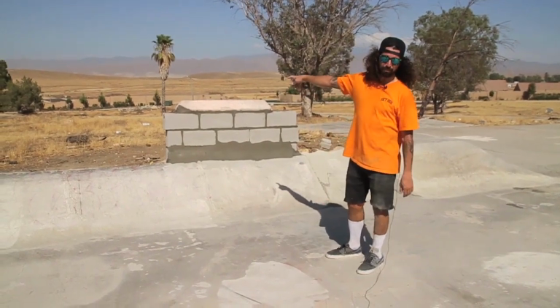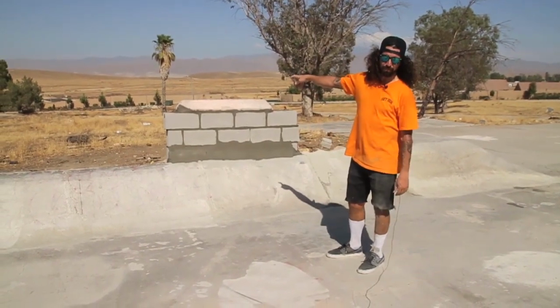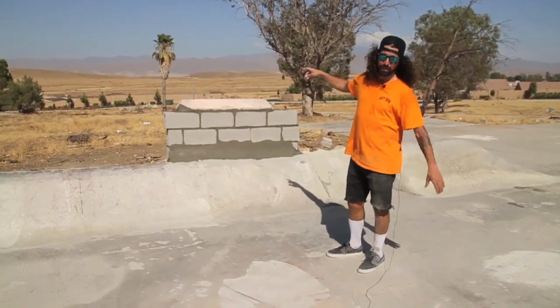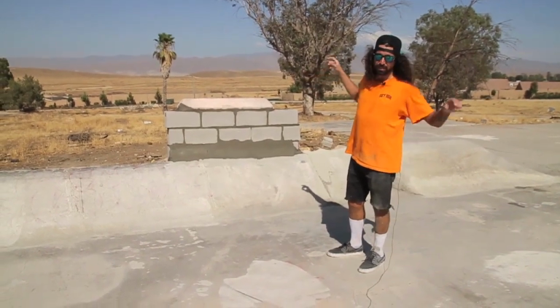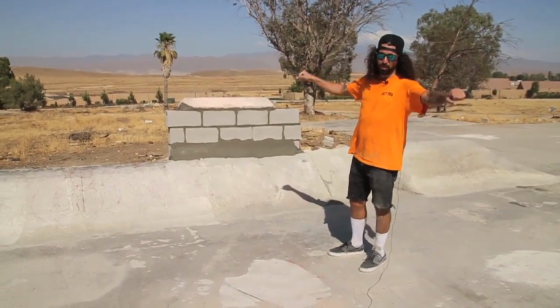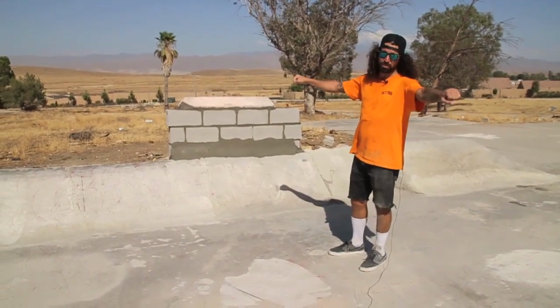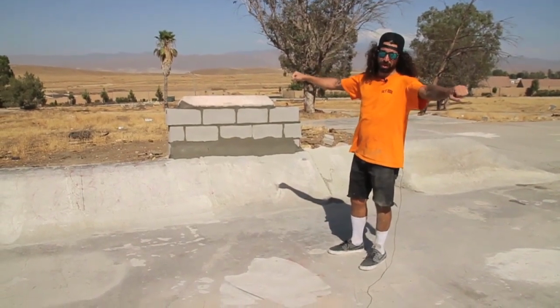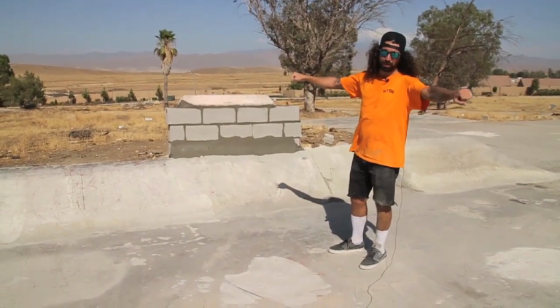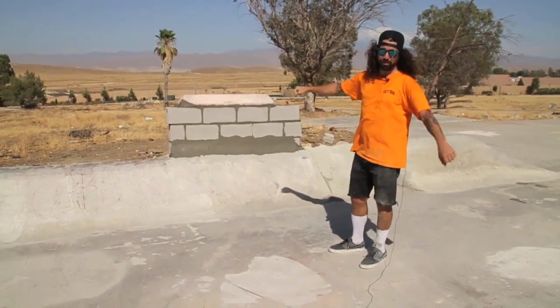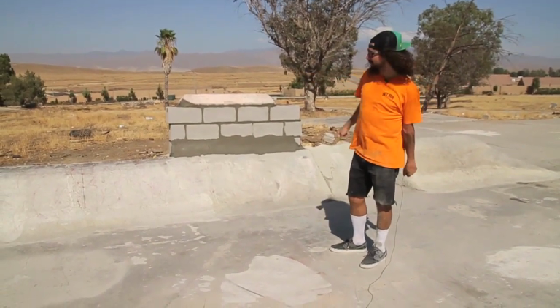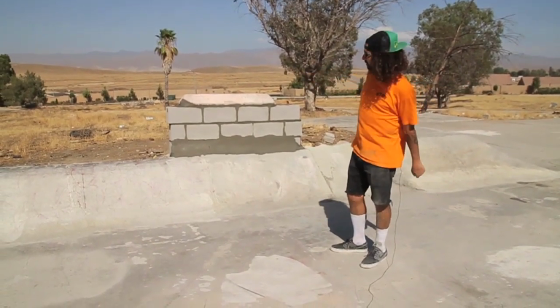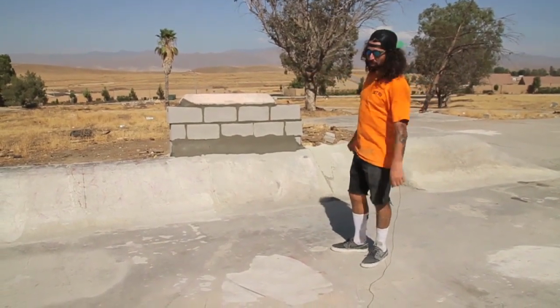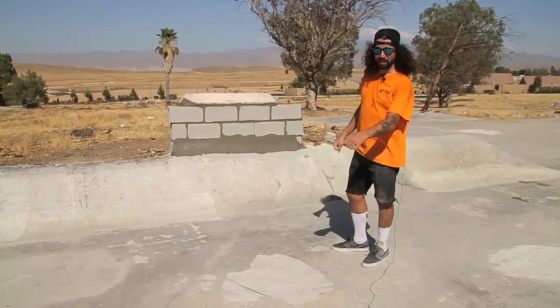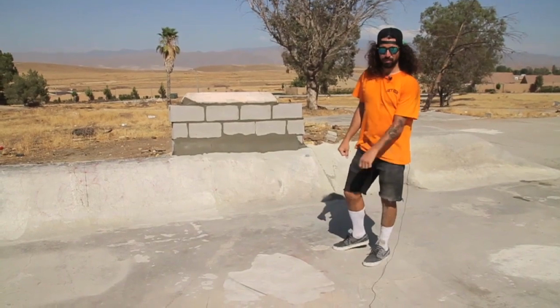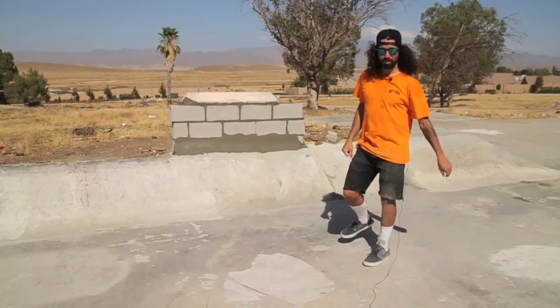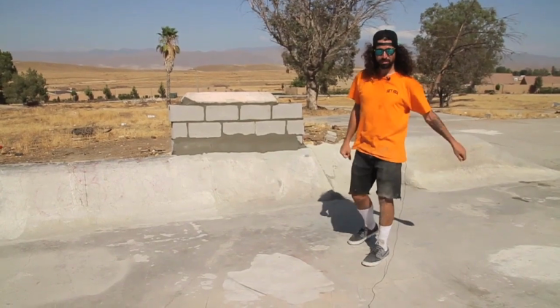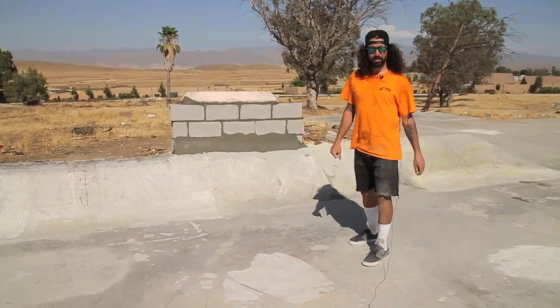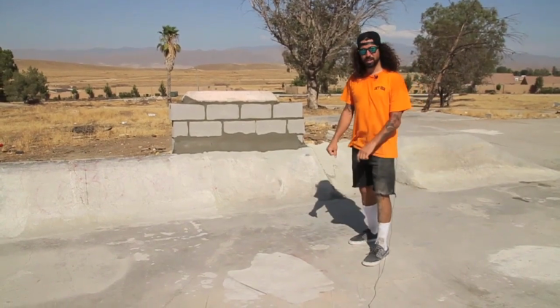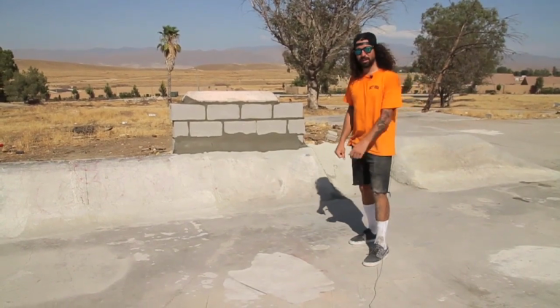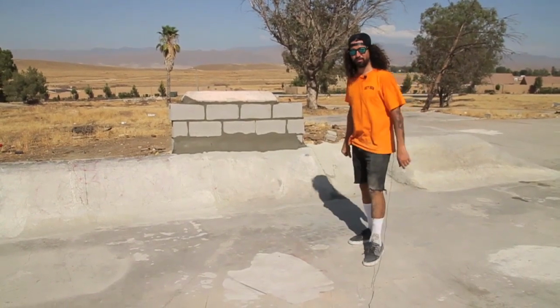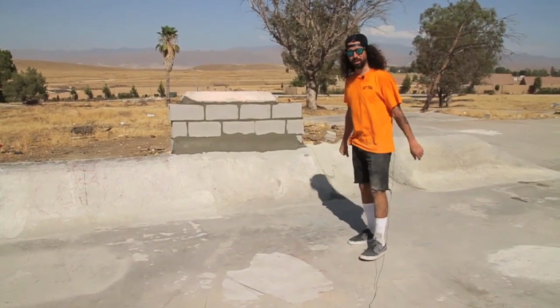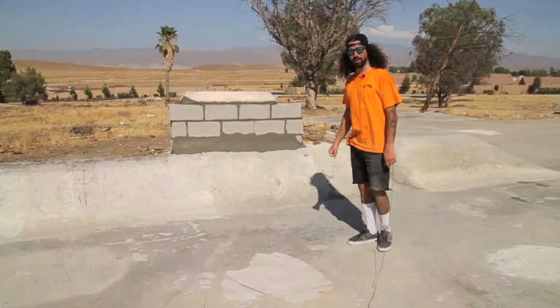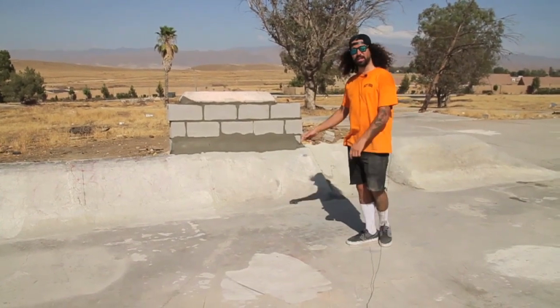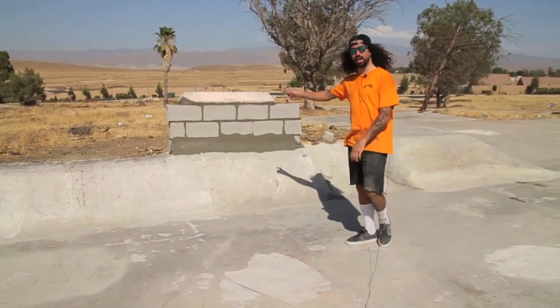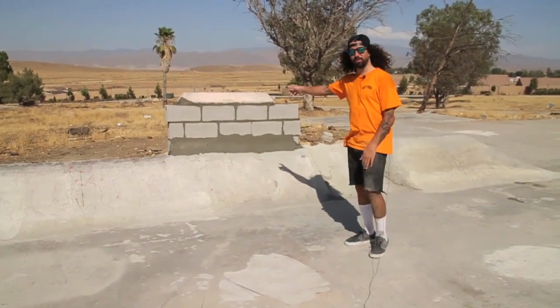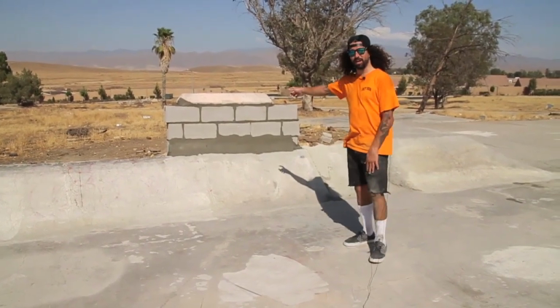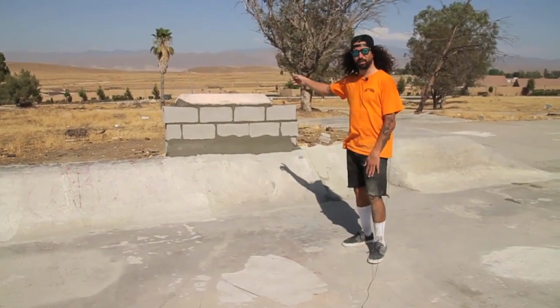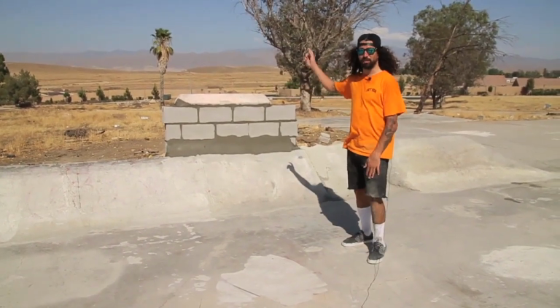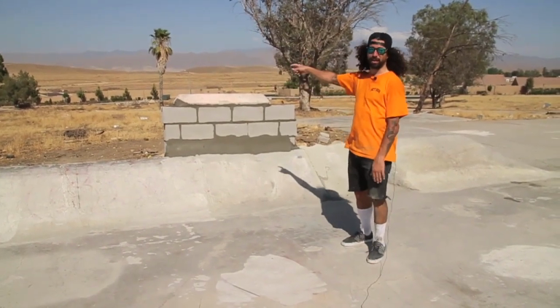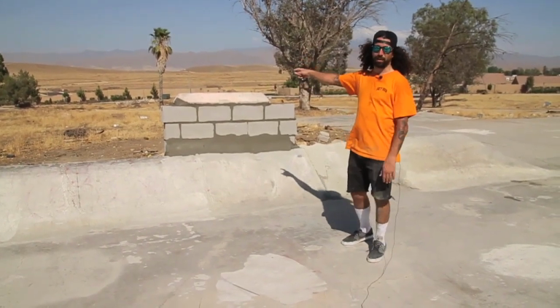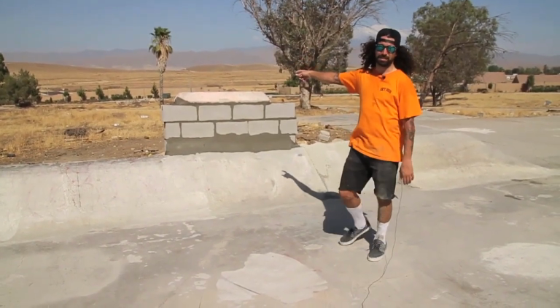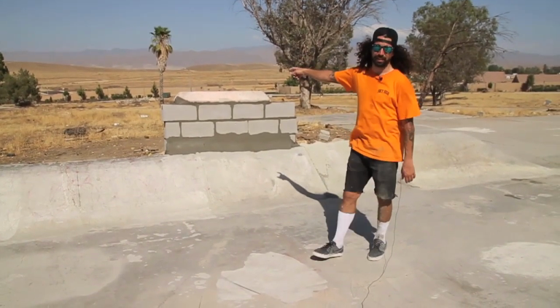There you have it — this is a cinder block wall with a curb on top. Super strong, super skatable, it's gonna be a lot of fun. We're gonna let it dry overnight and come back and ride this thing.